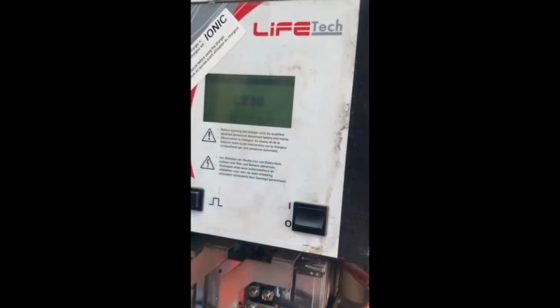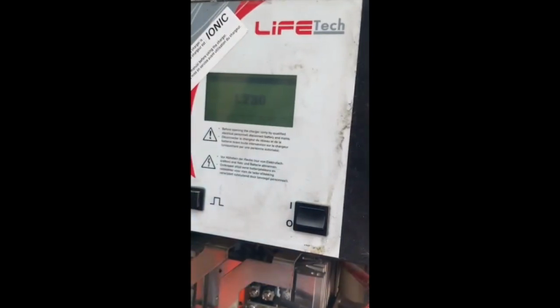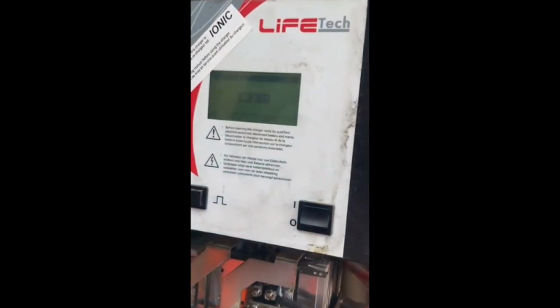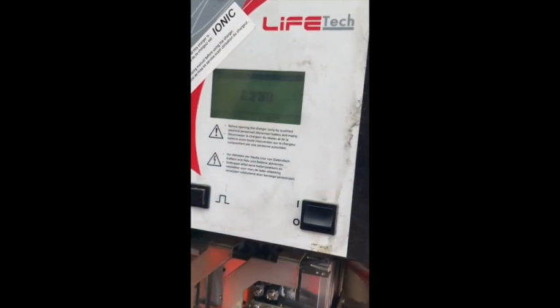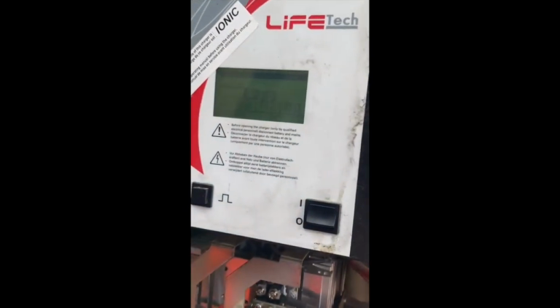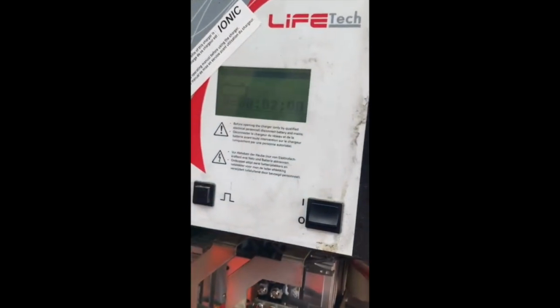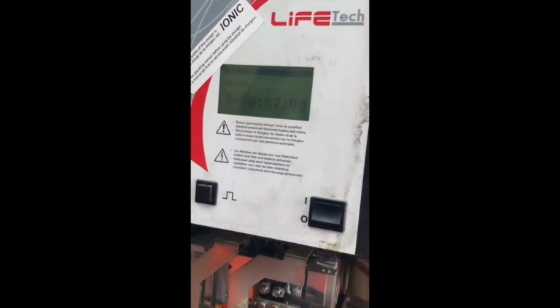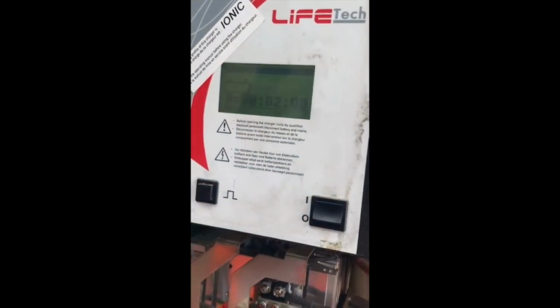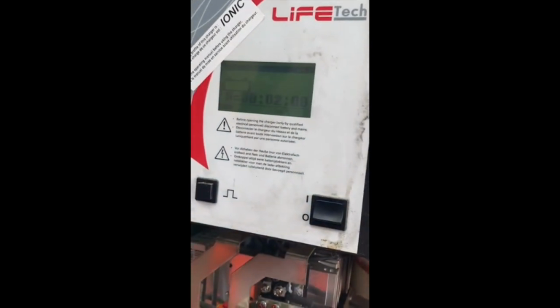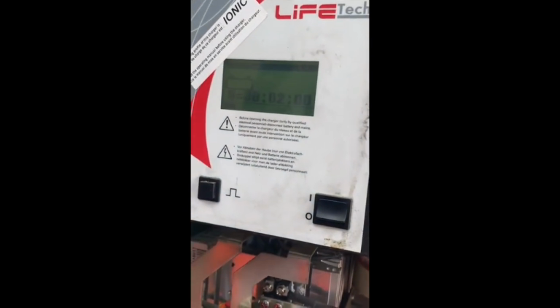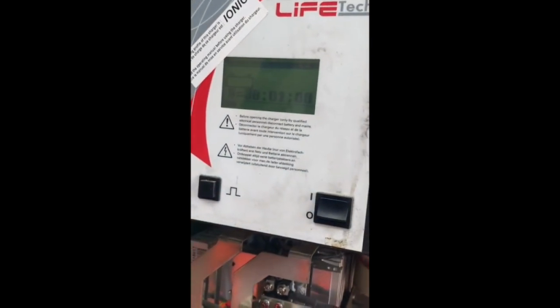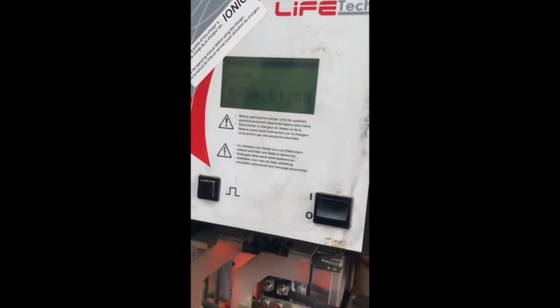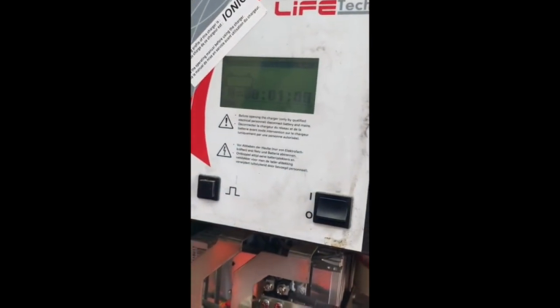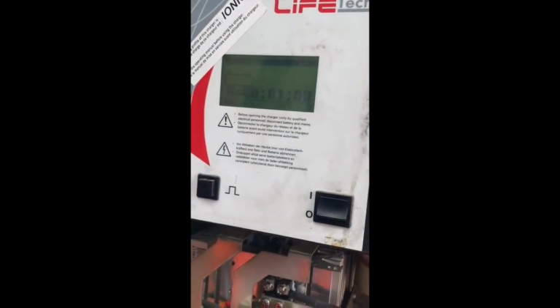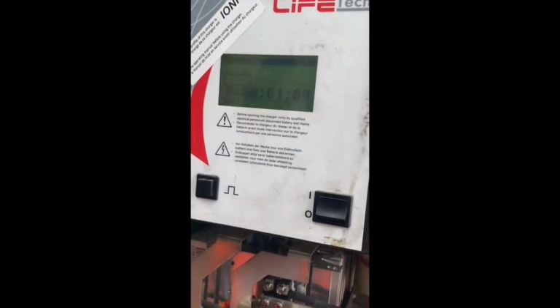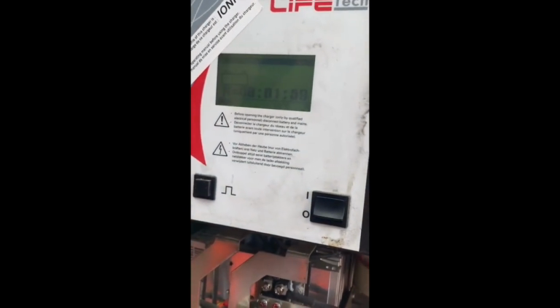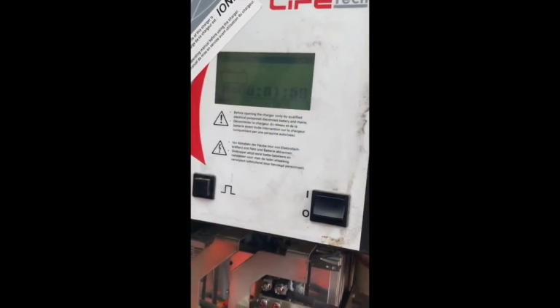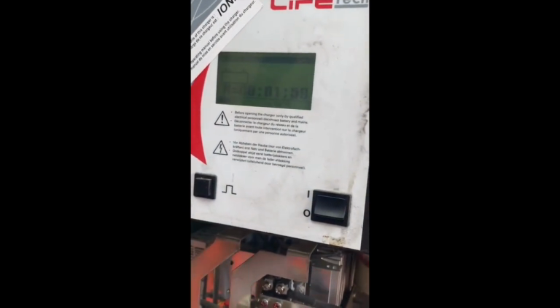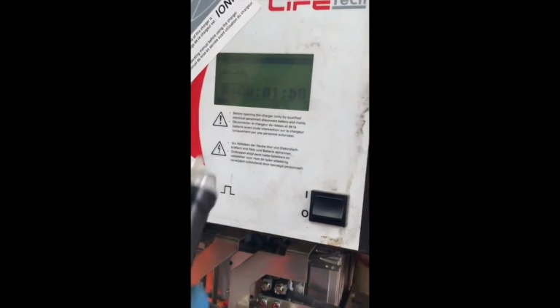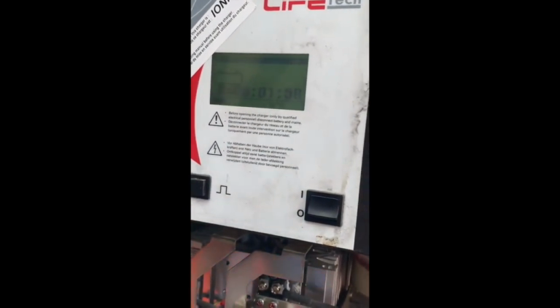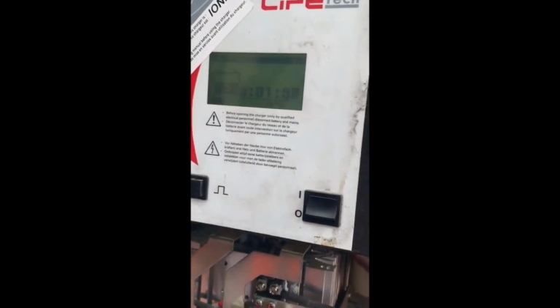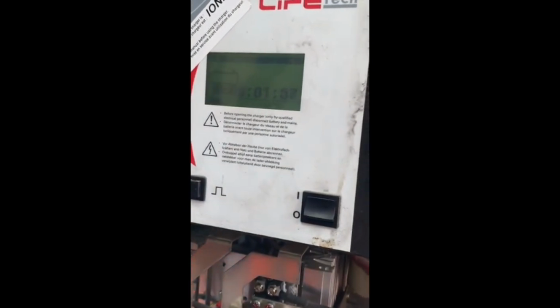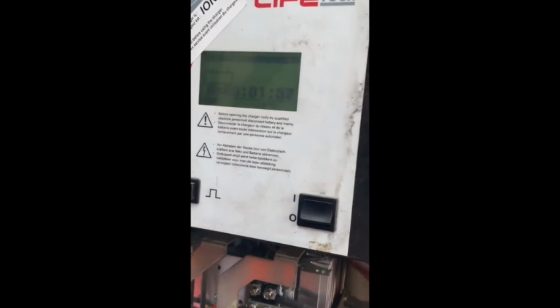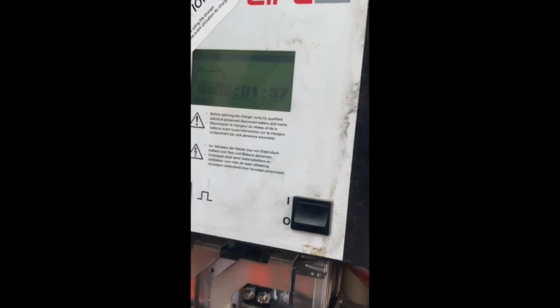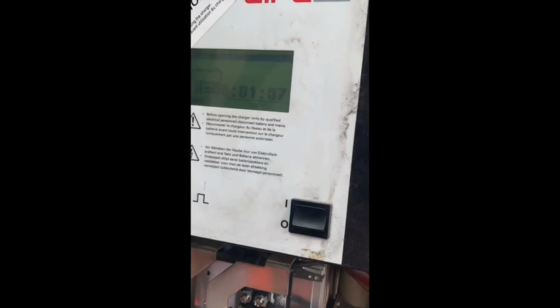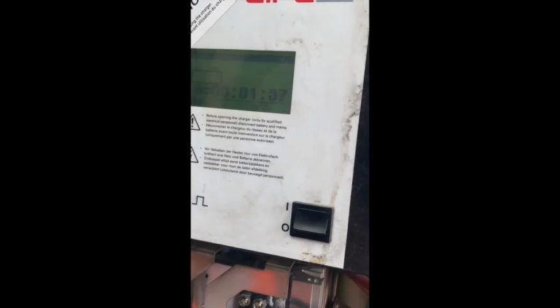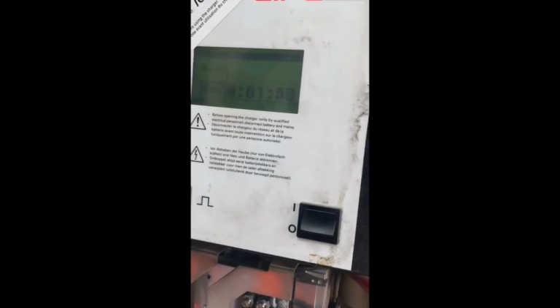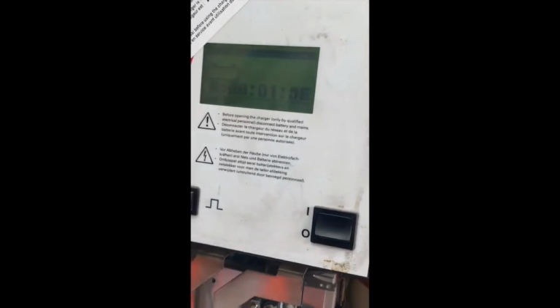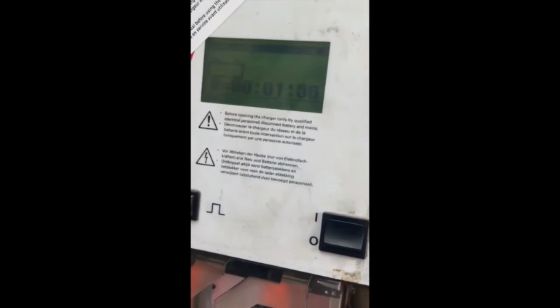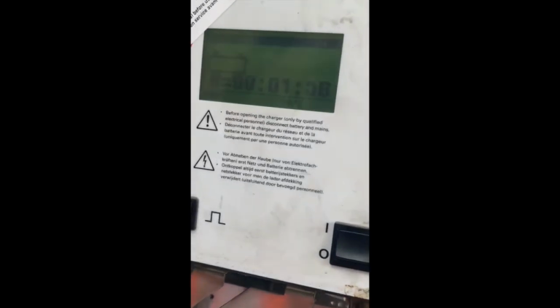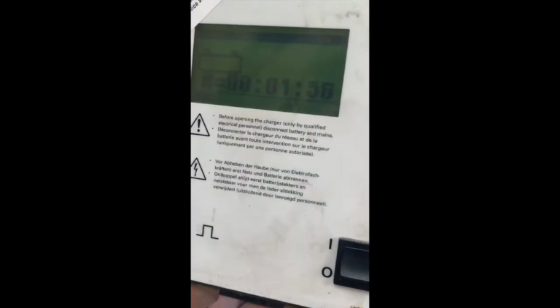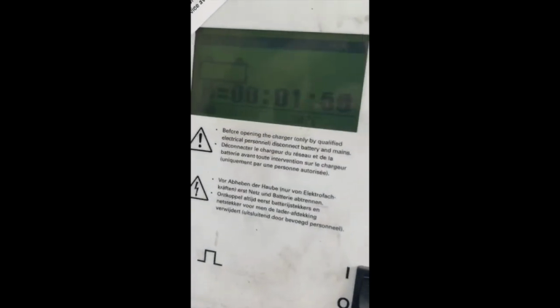Turn it on - it's going on to charging. Two minutes before it comes in.